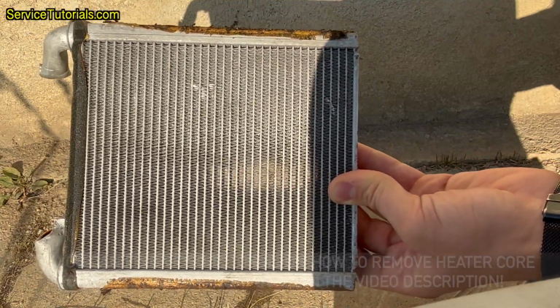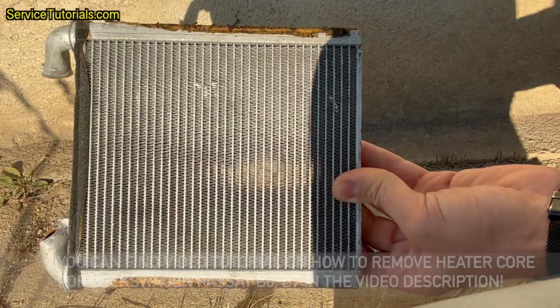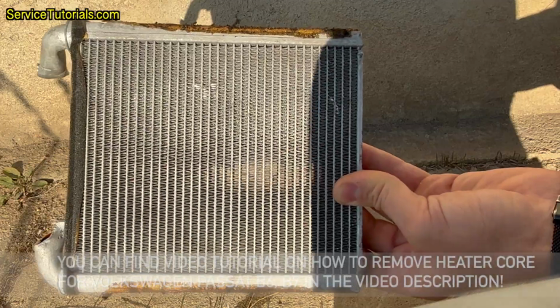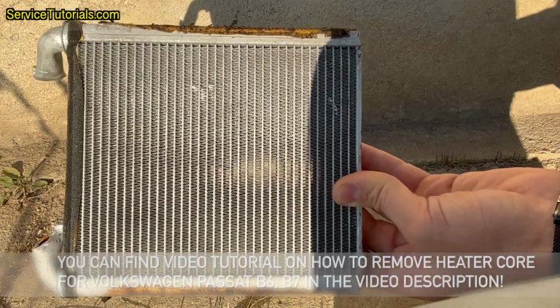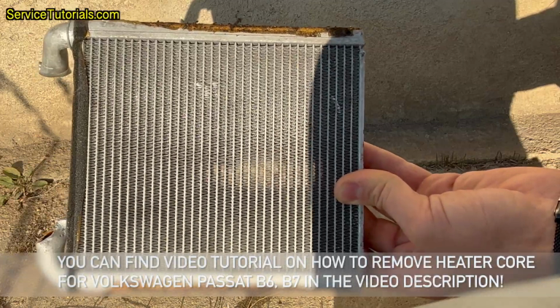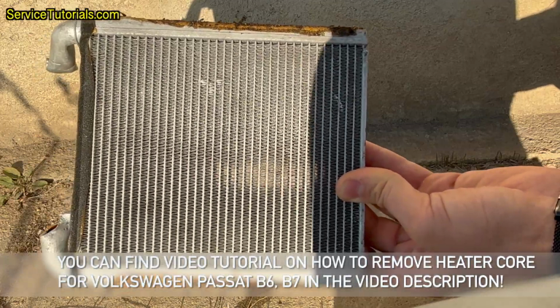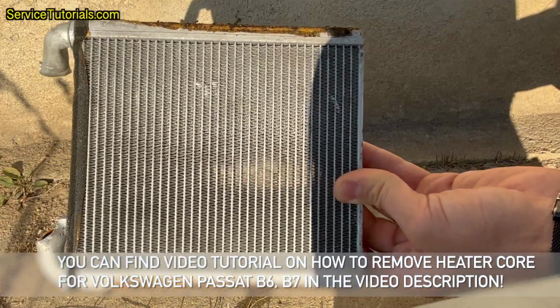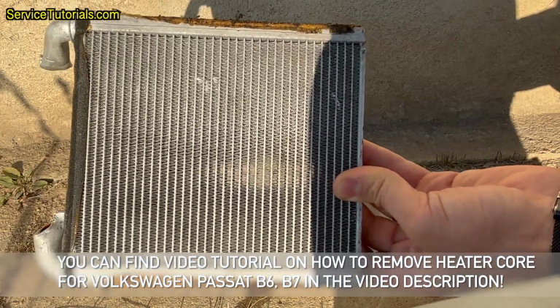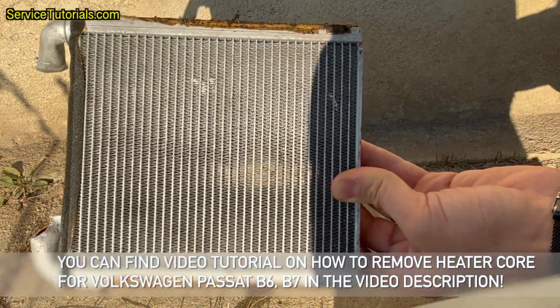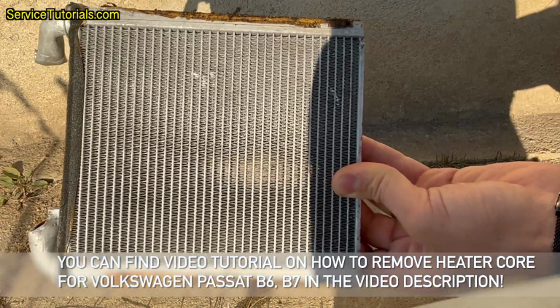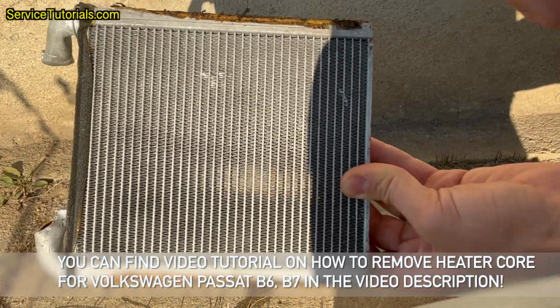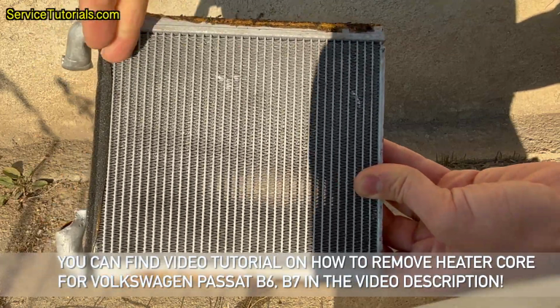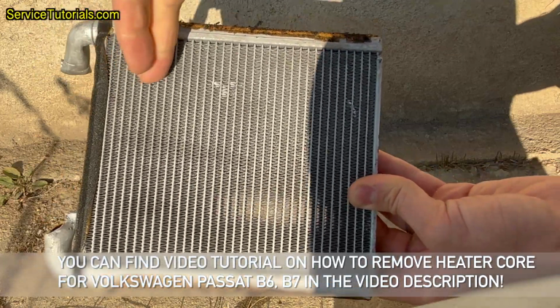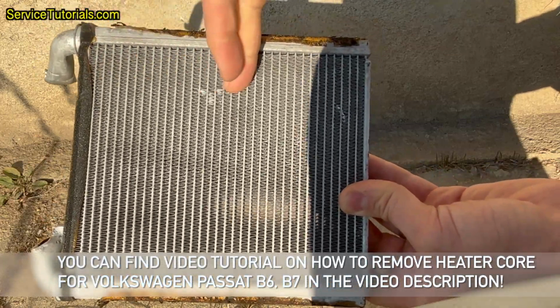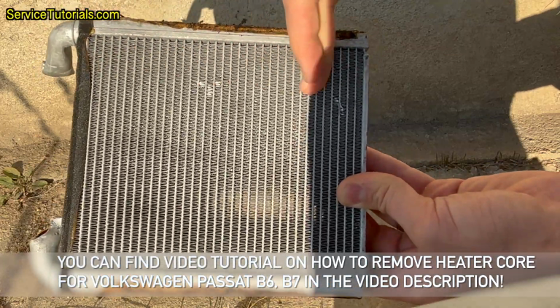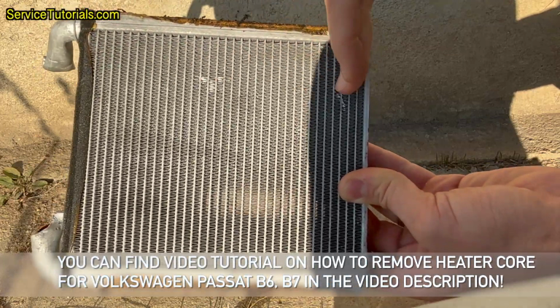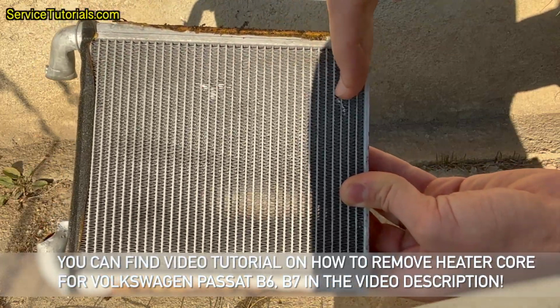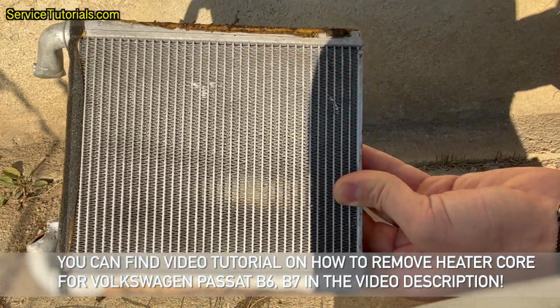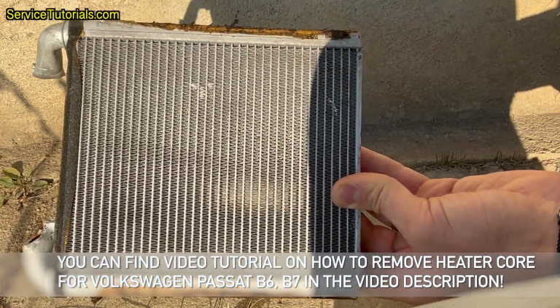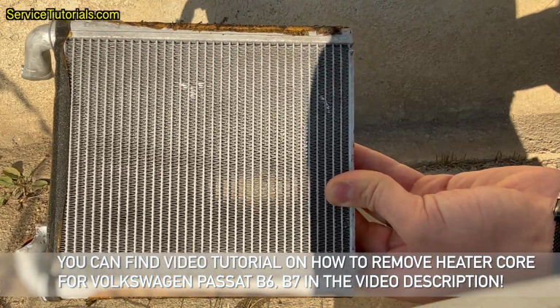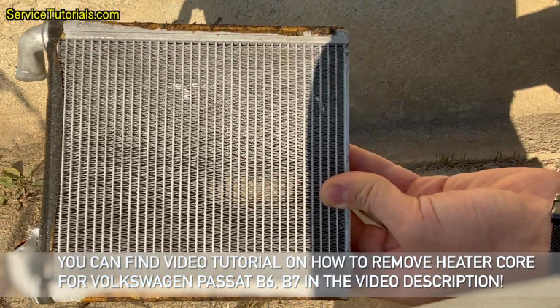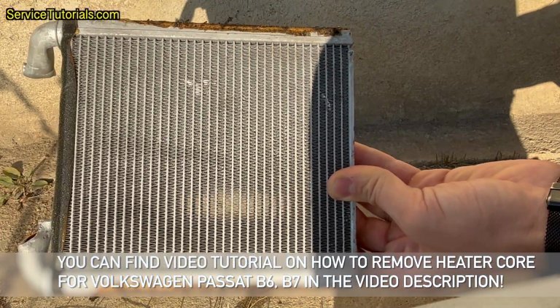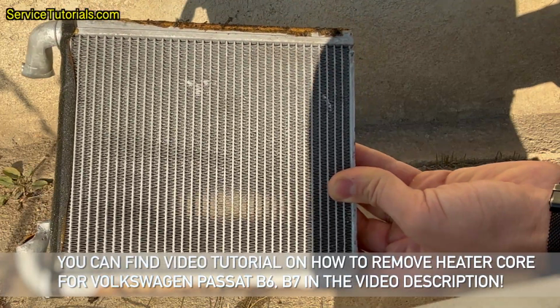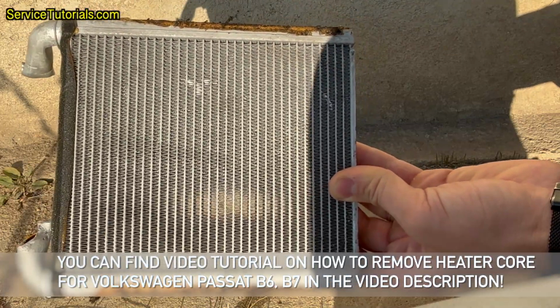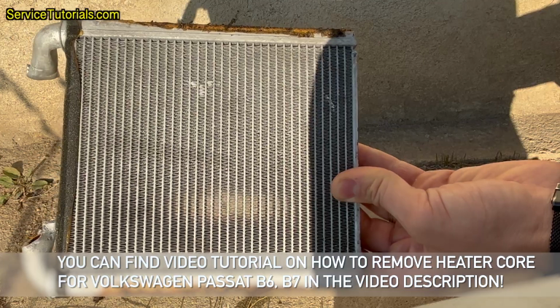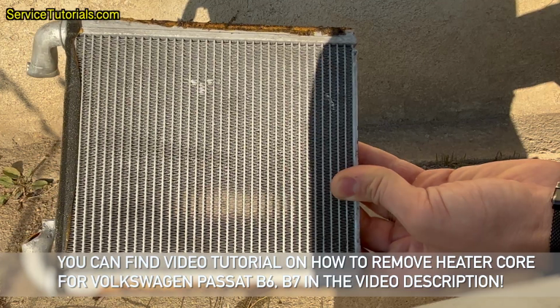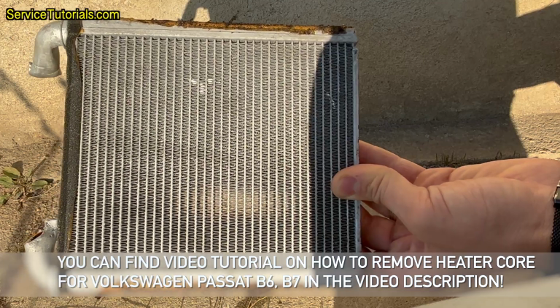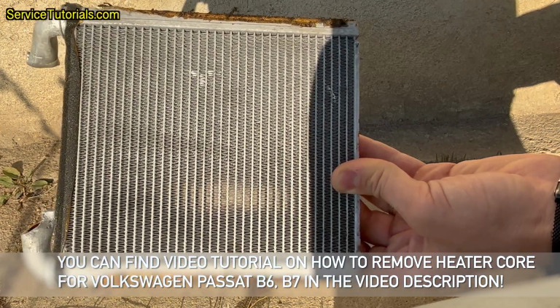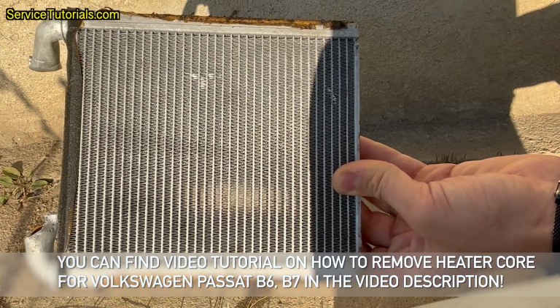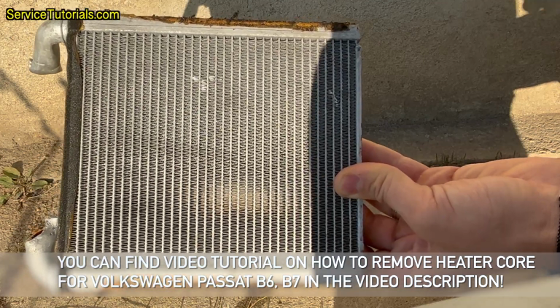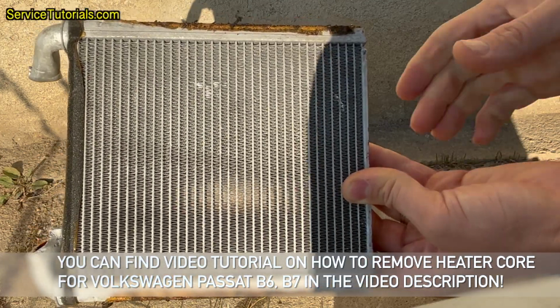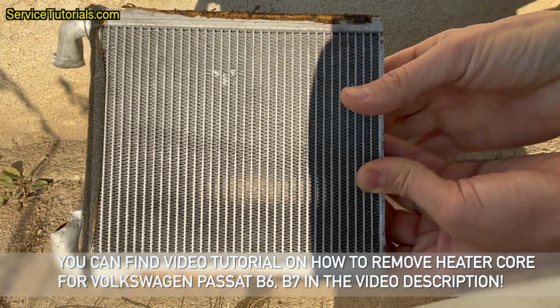You can find a video tutorial on how to remove the heater core for Volkswagen Passat B6 and B7 in the video description.